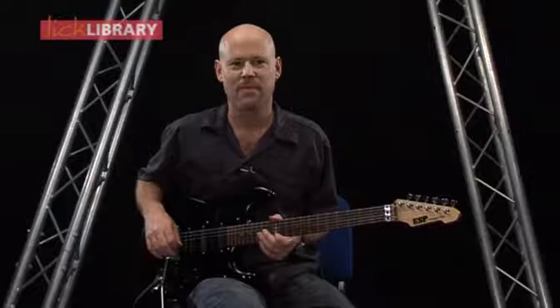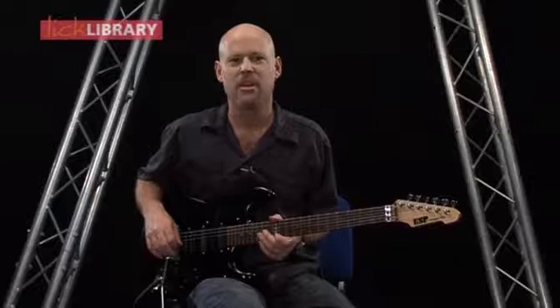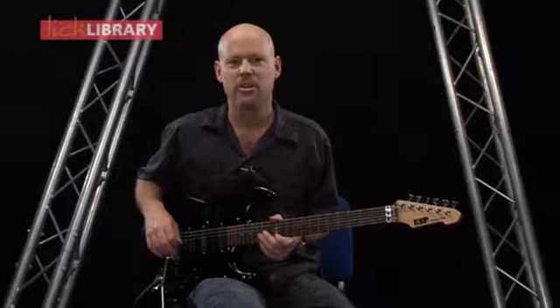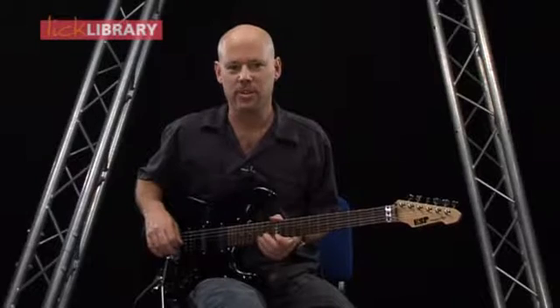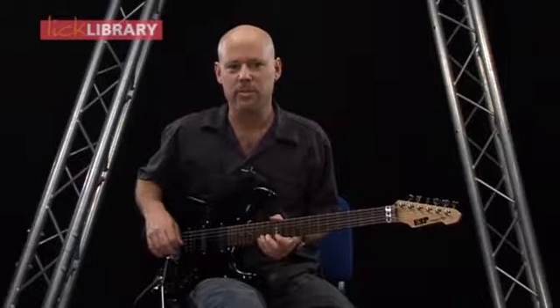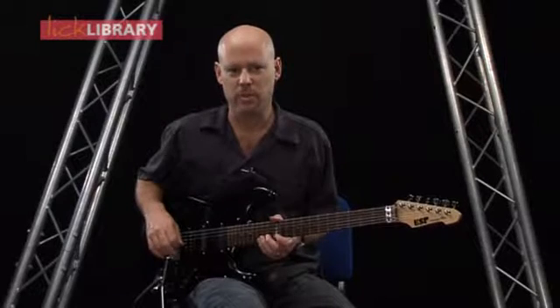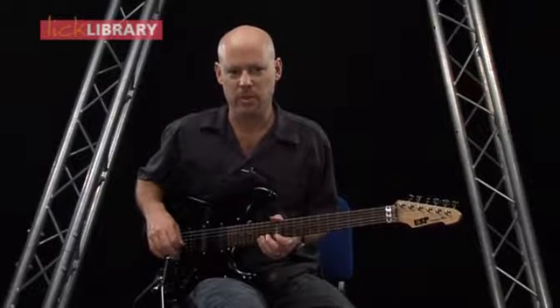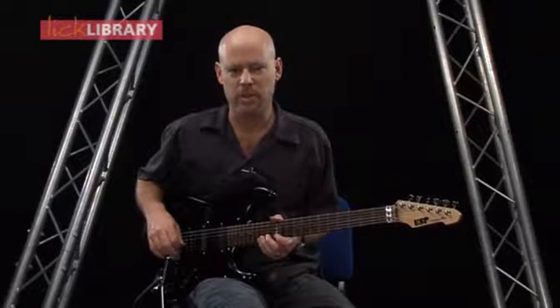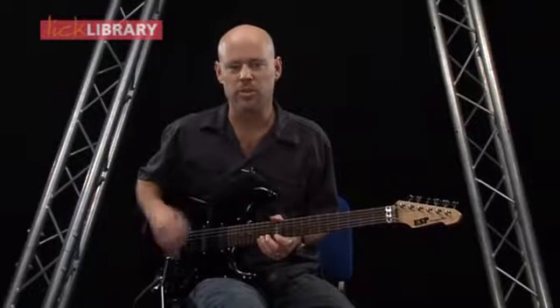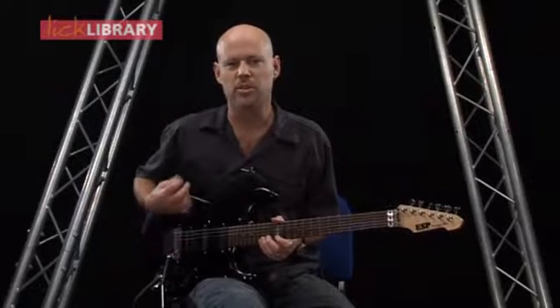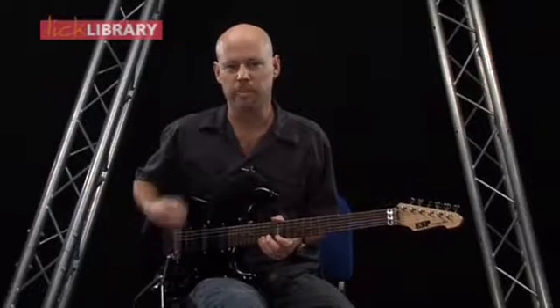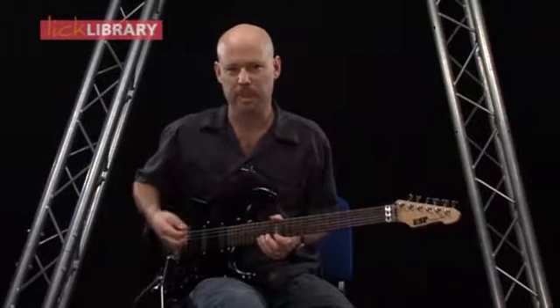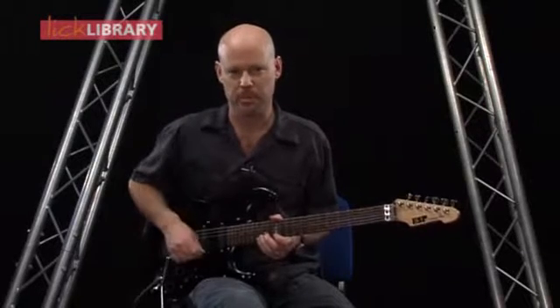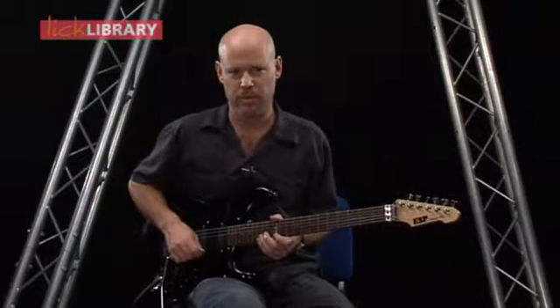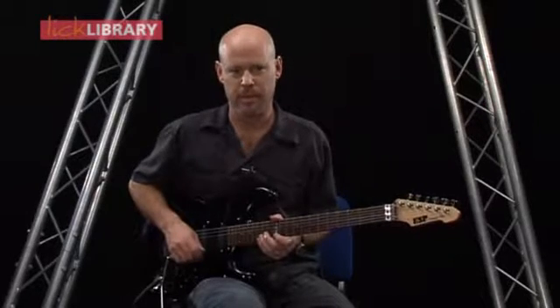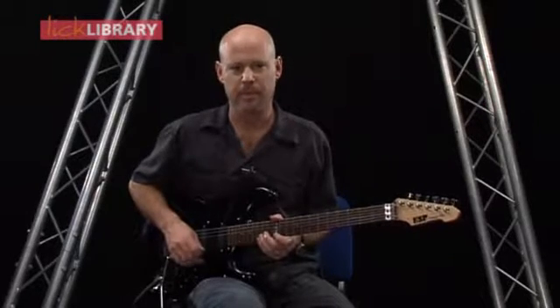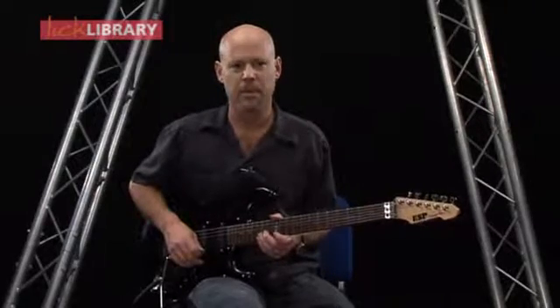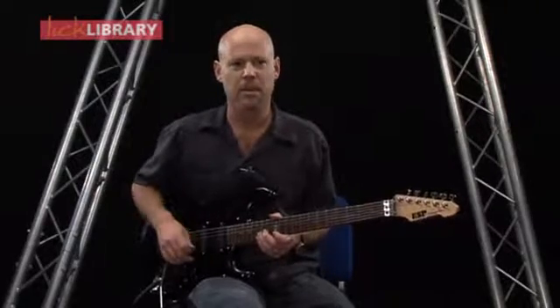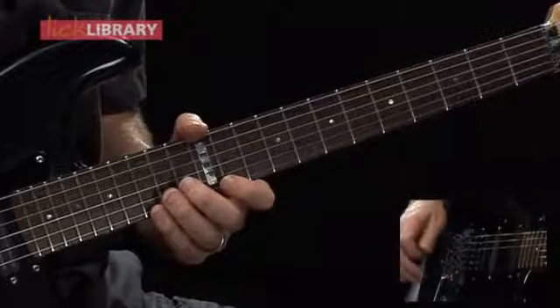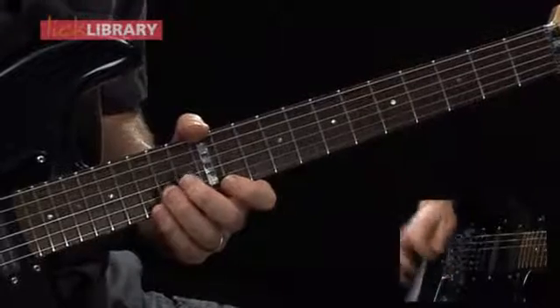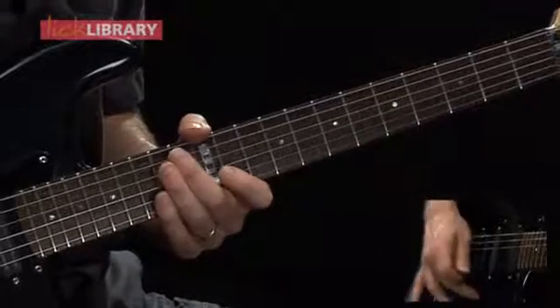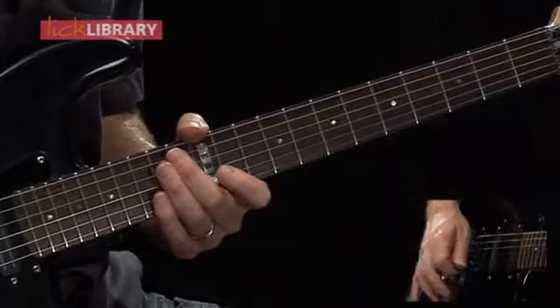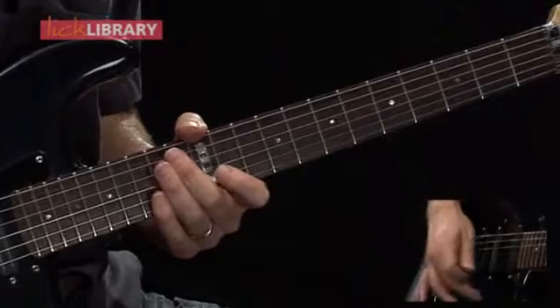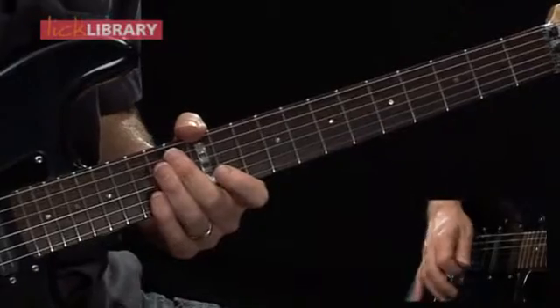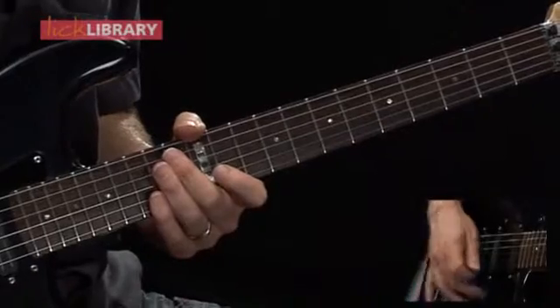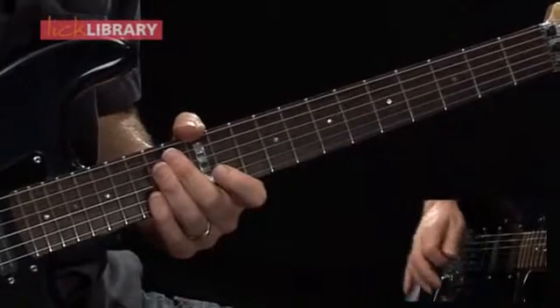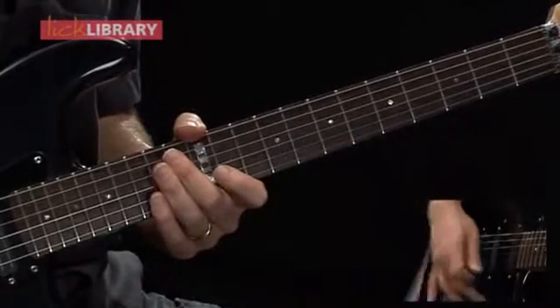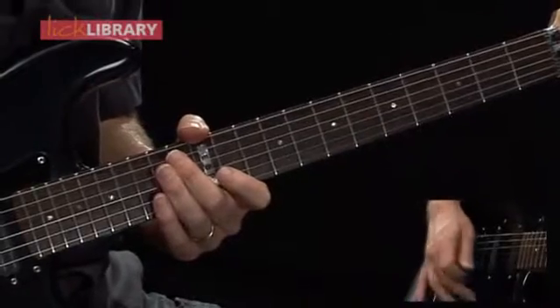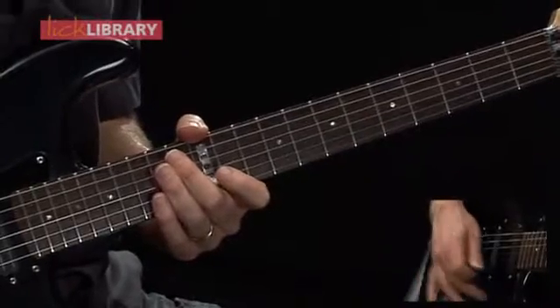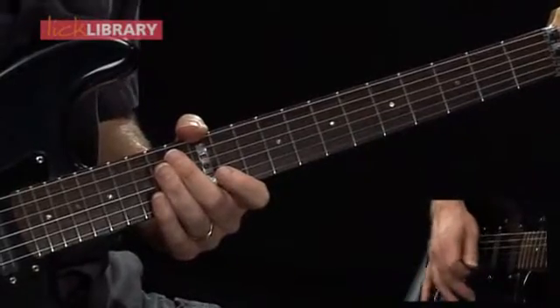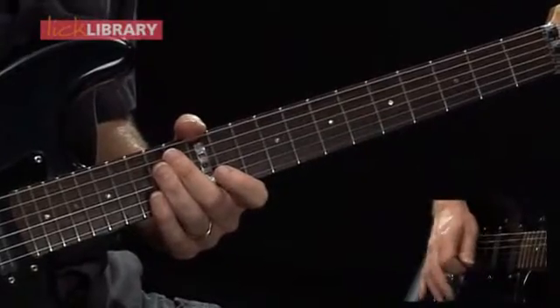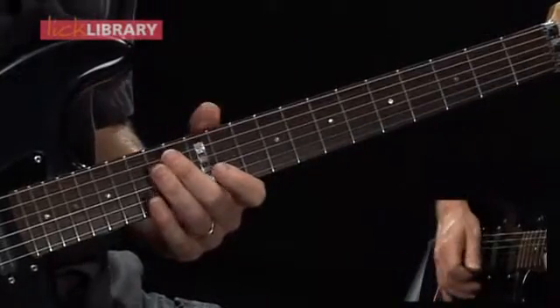Here's lick number three, which starts on beat number three. One and, two and.